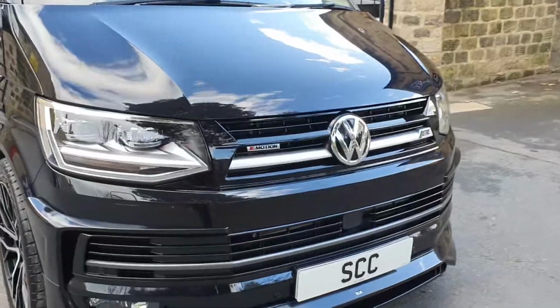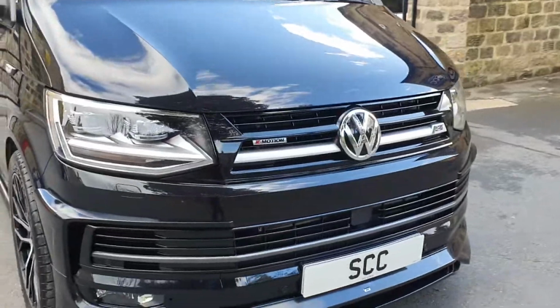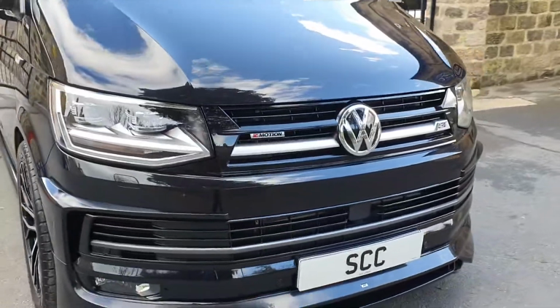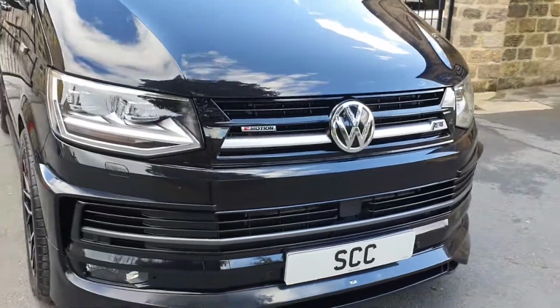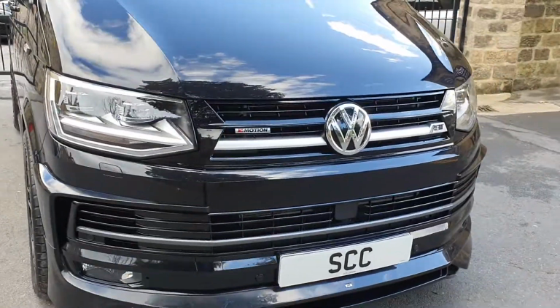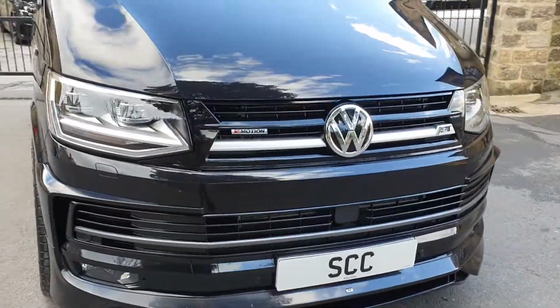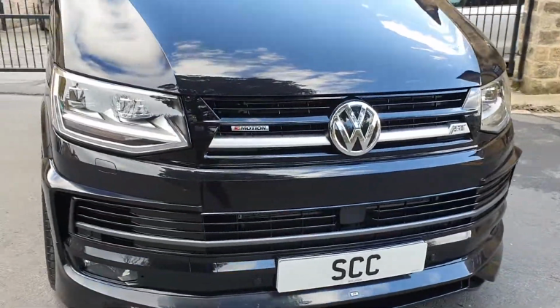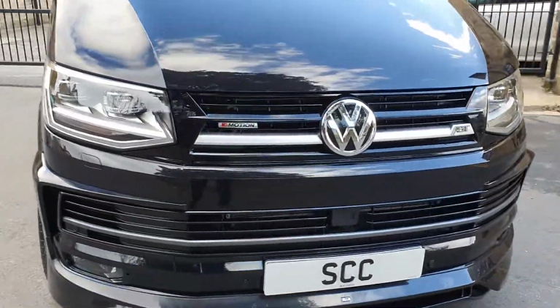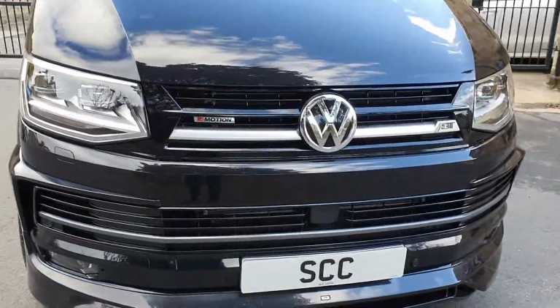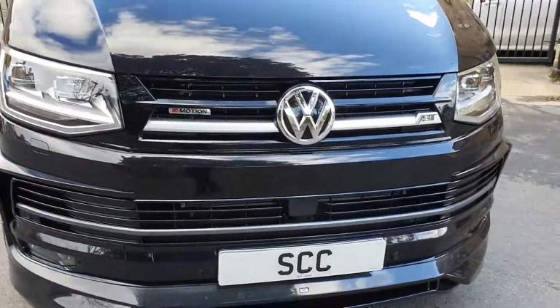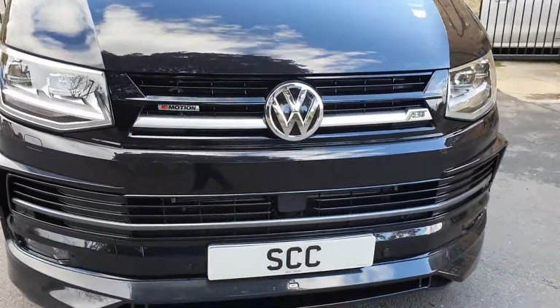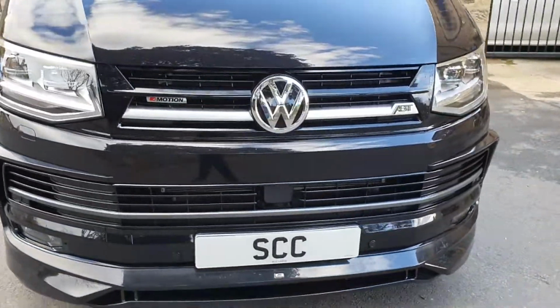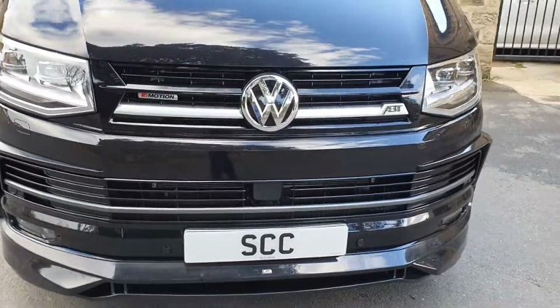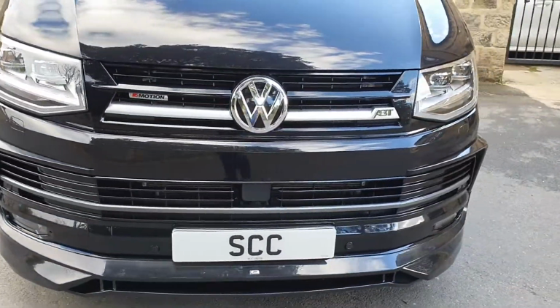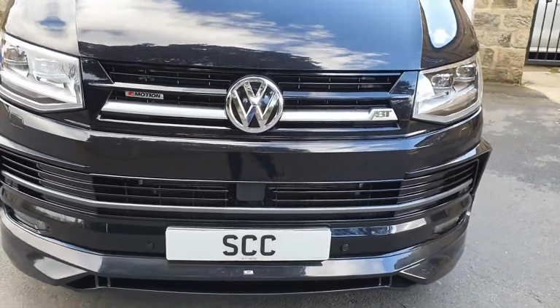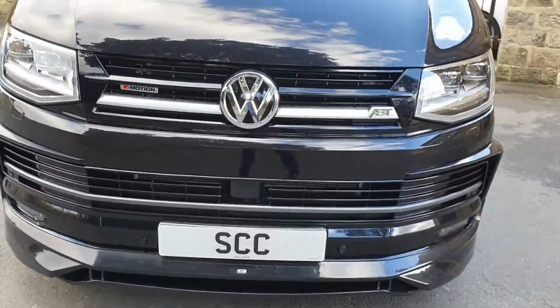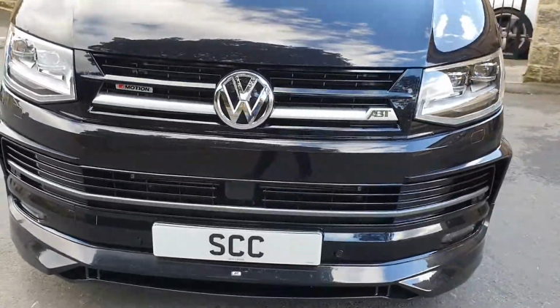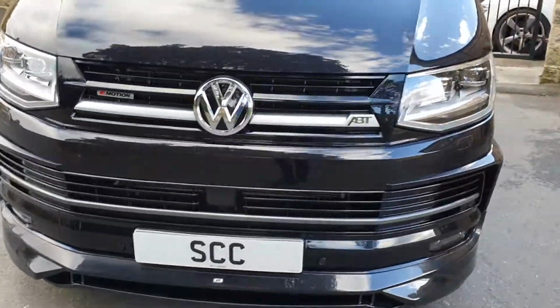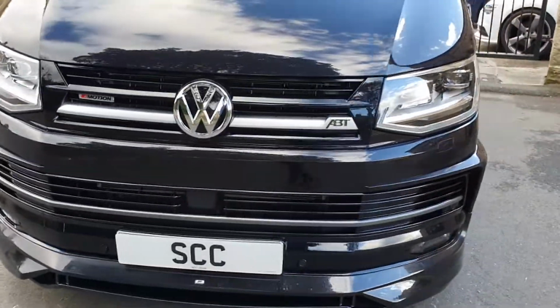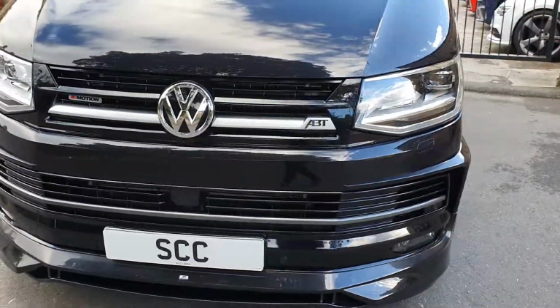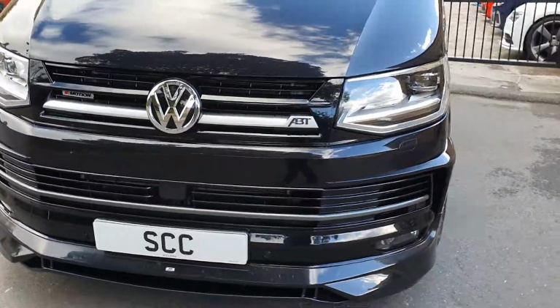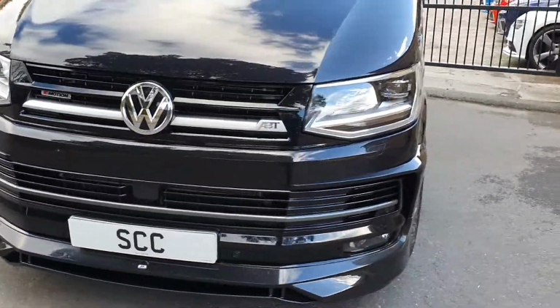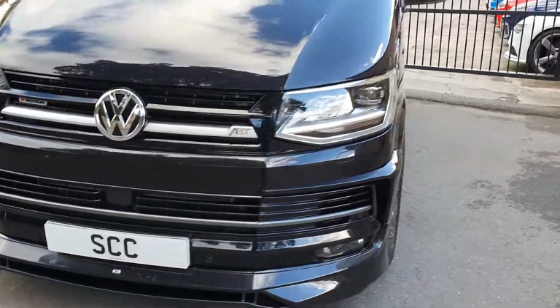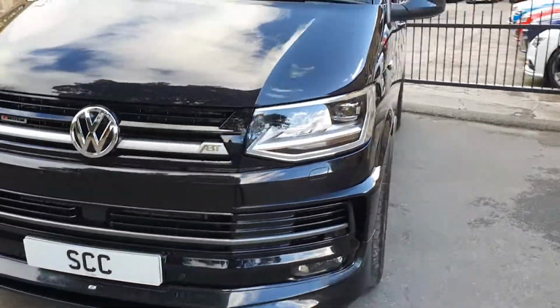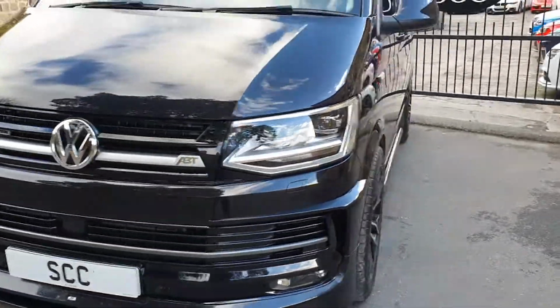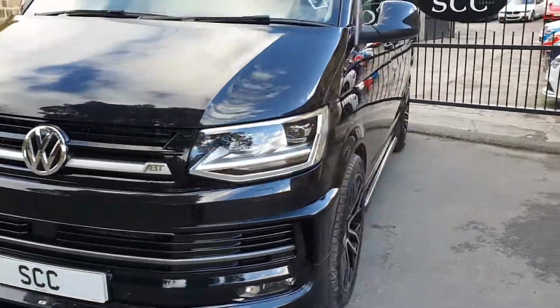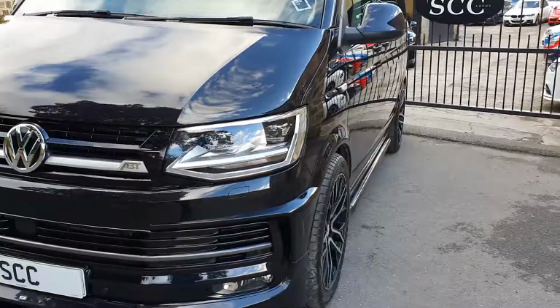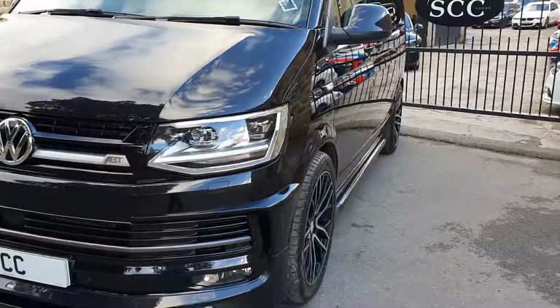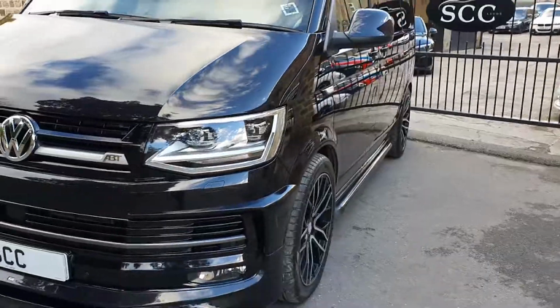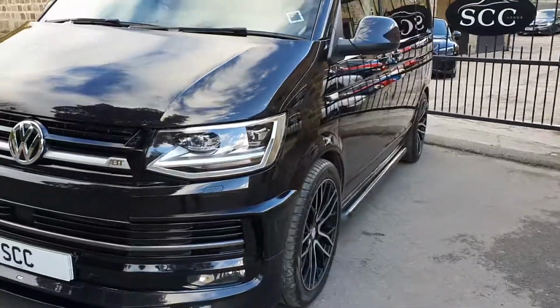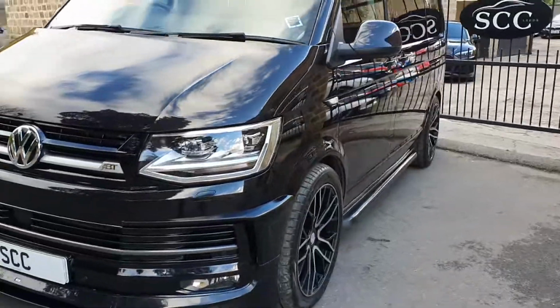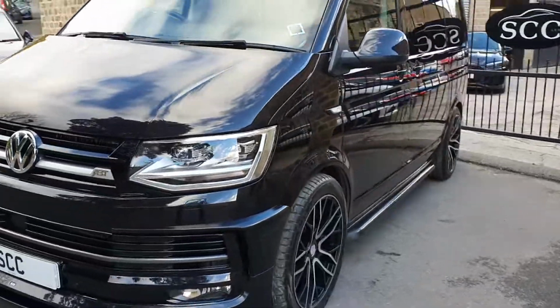This is a 4 Motion DSG. It's got front and rear parking sensors and a reverse camera.